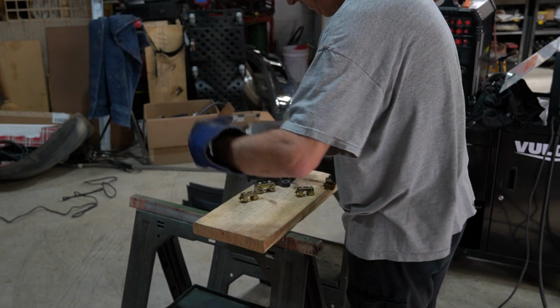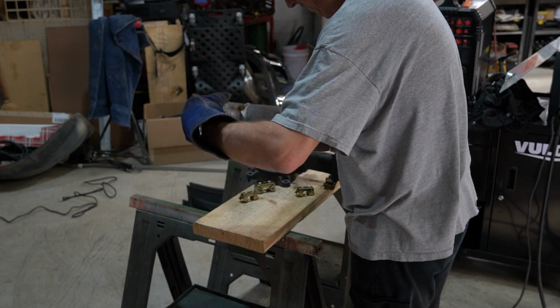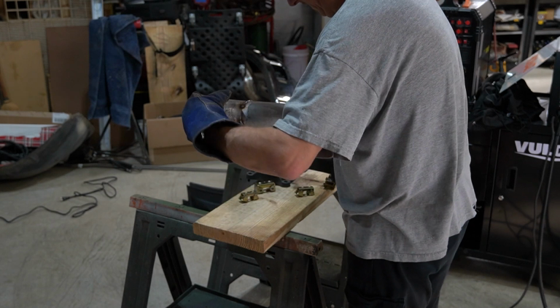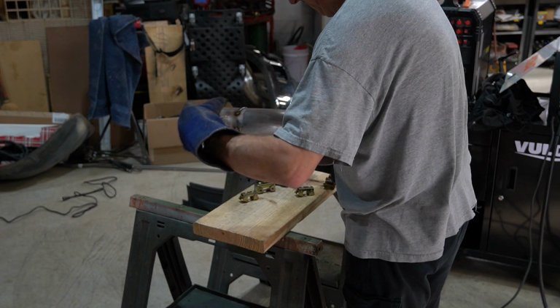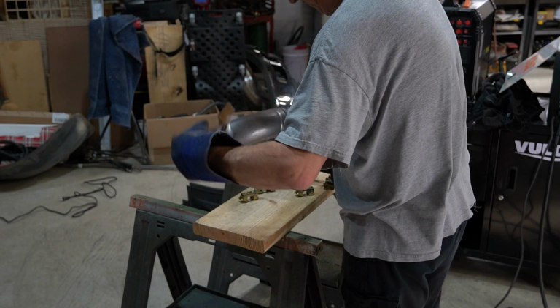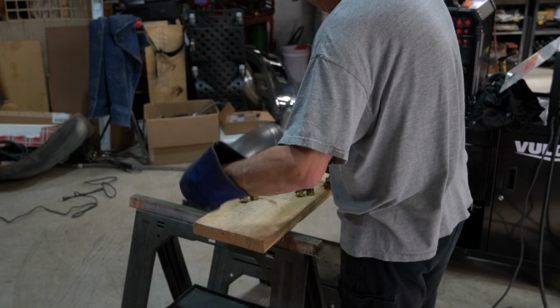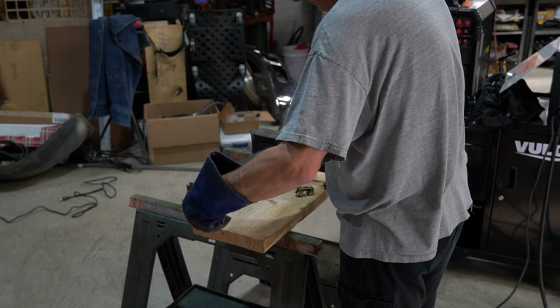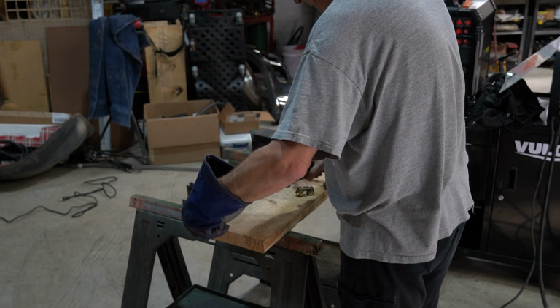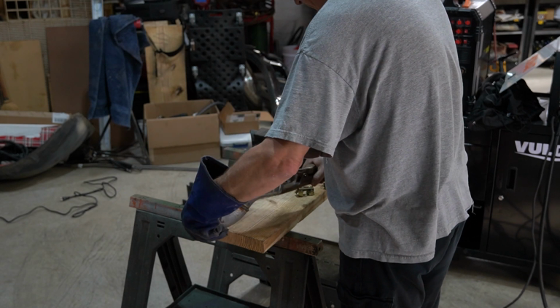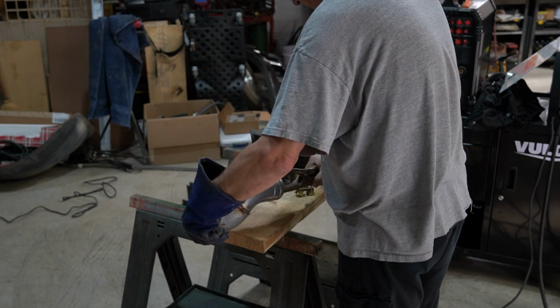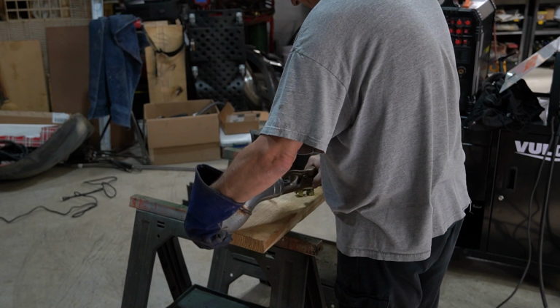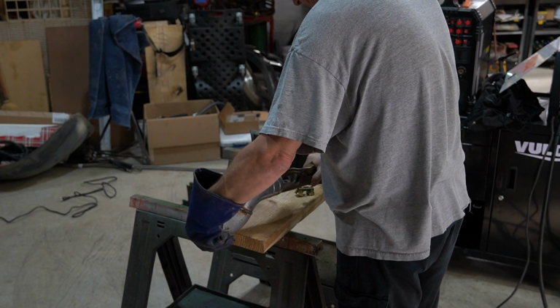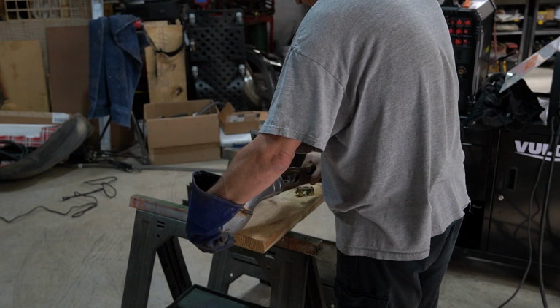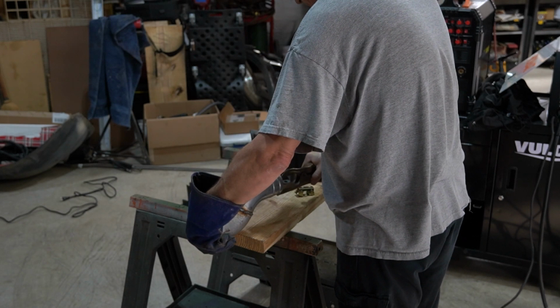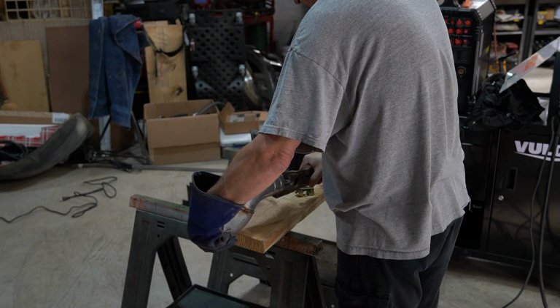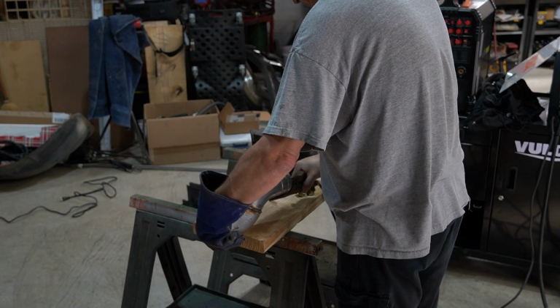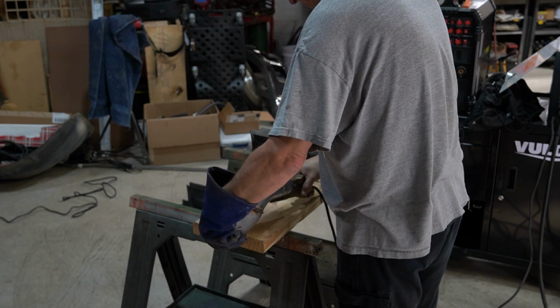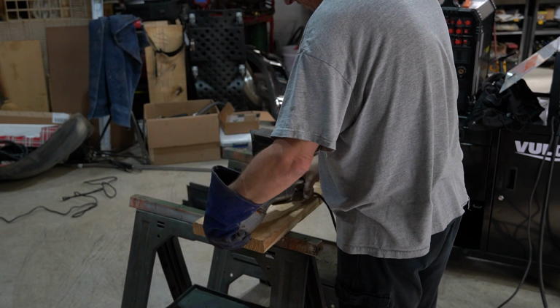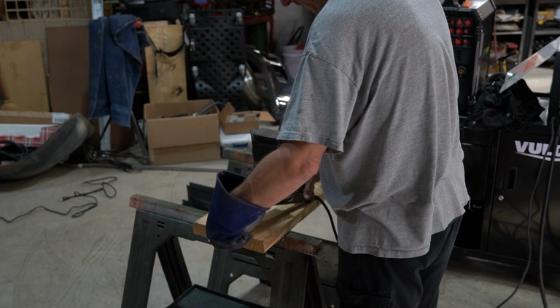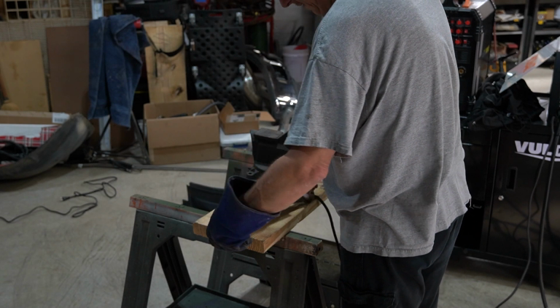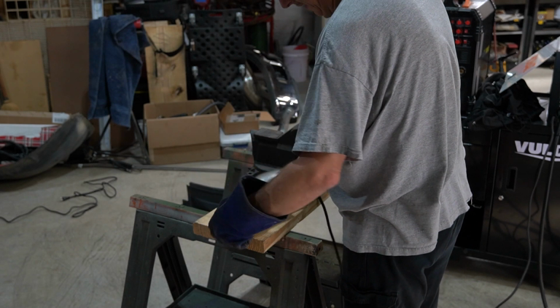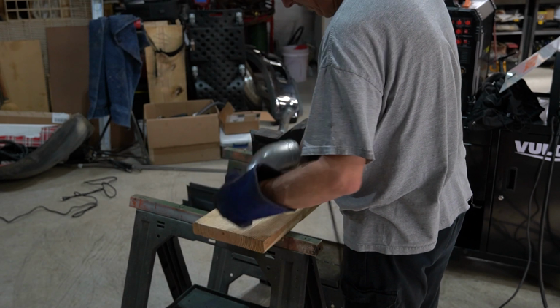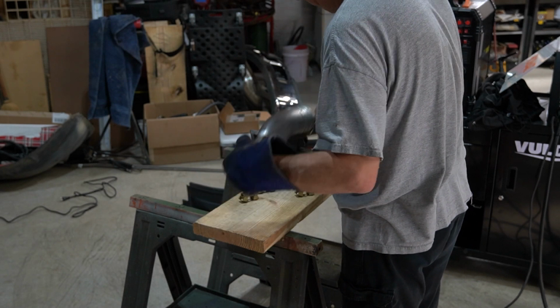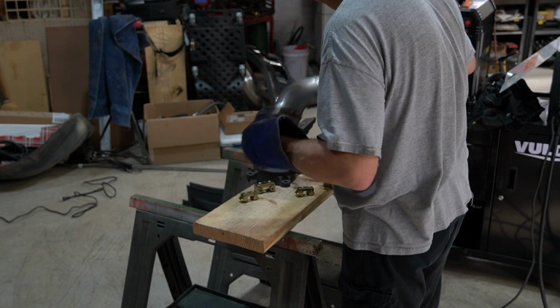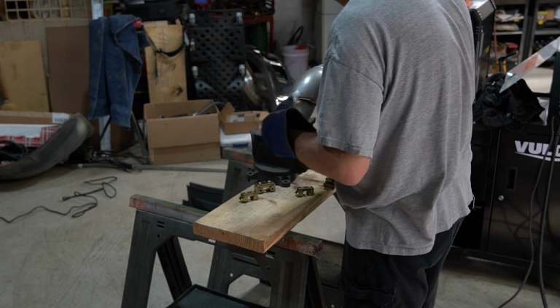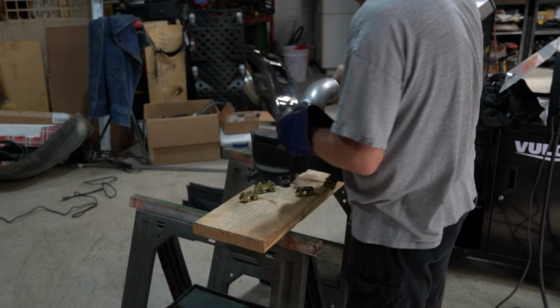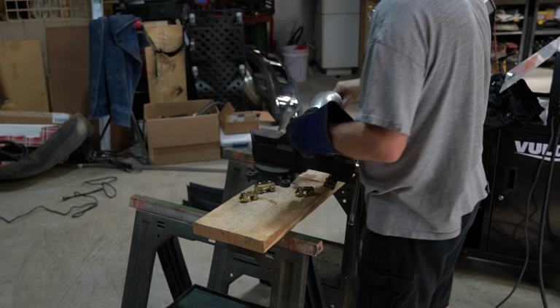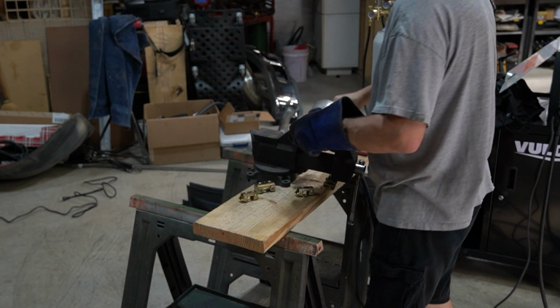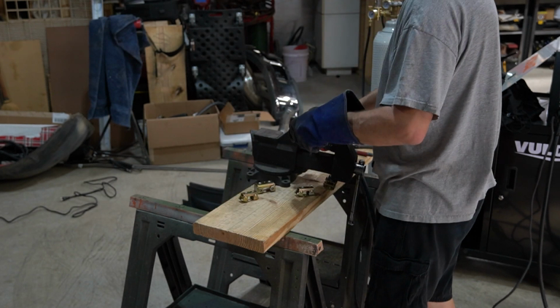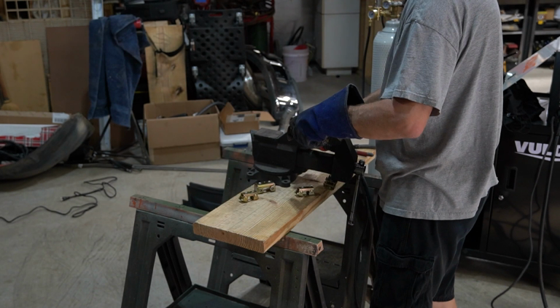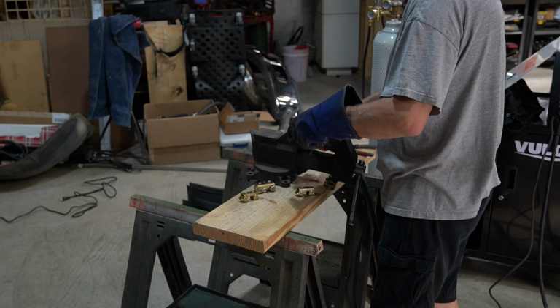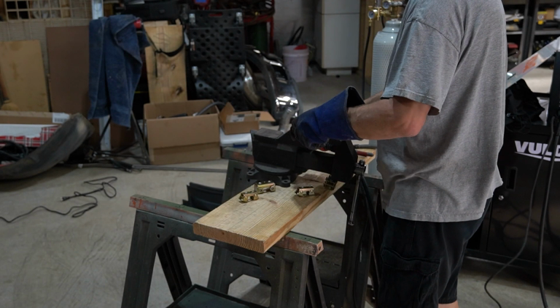TIG welding would have been the way to do this, but I don't have enough seat time to do this.